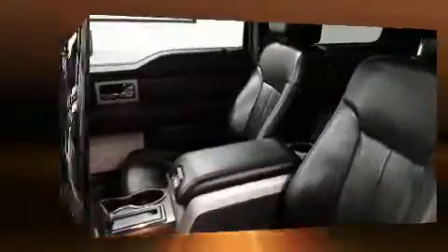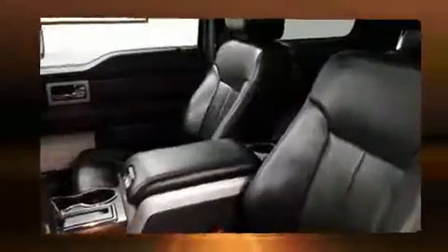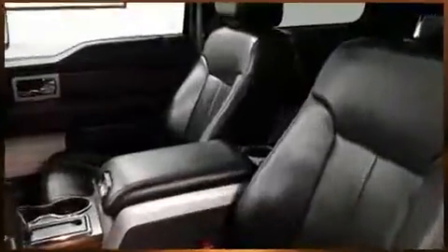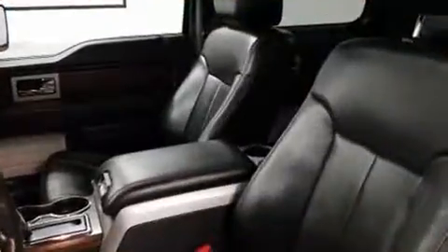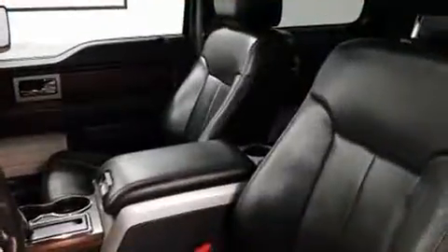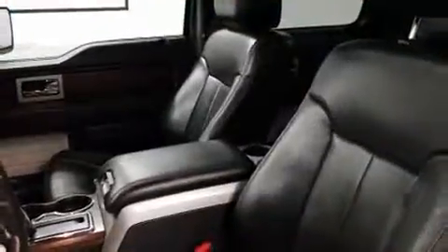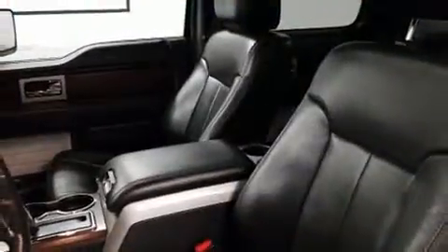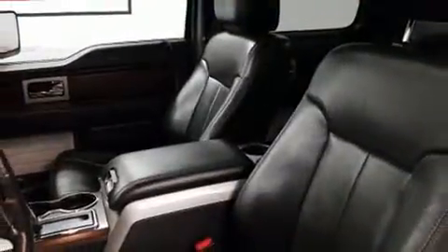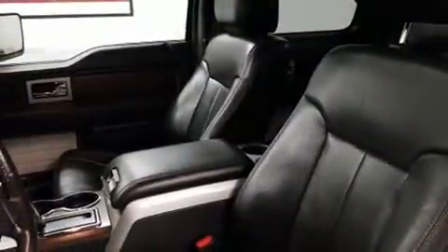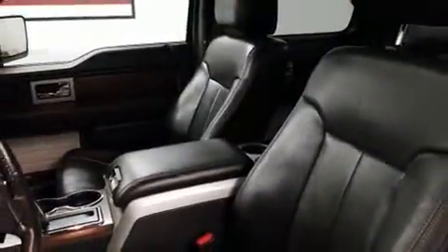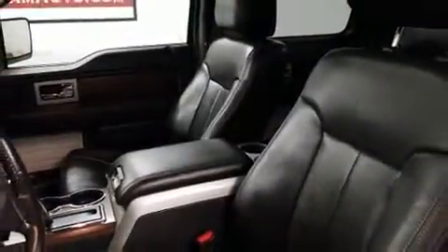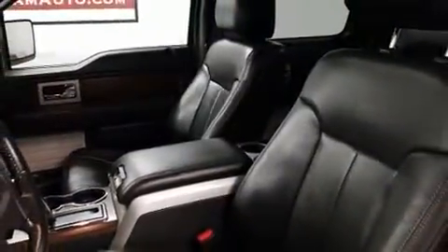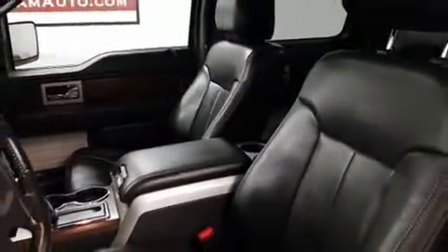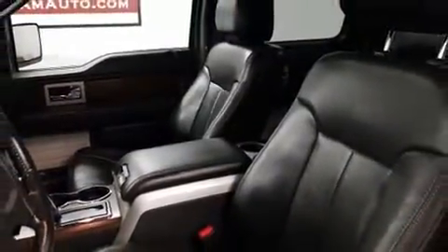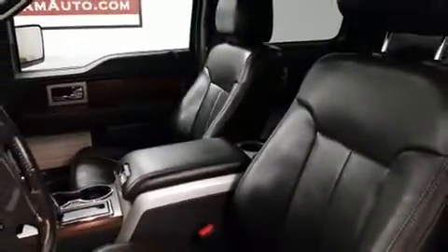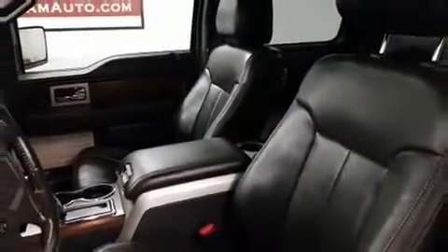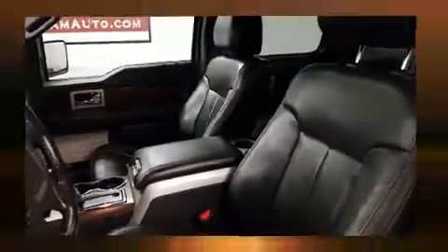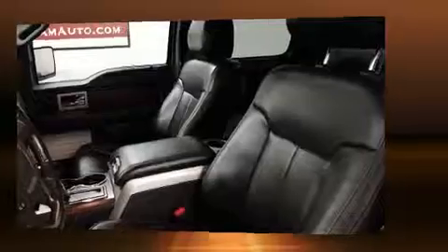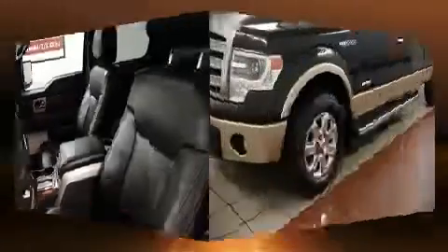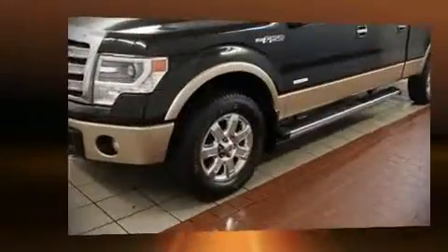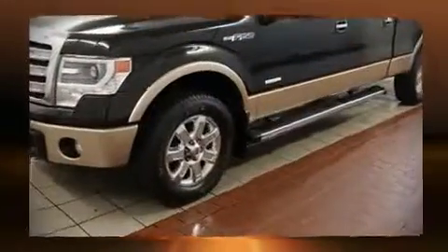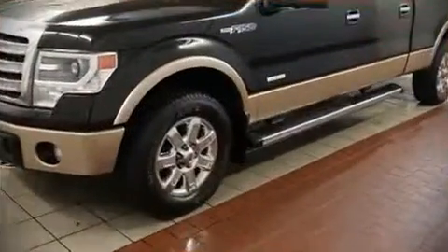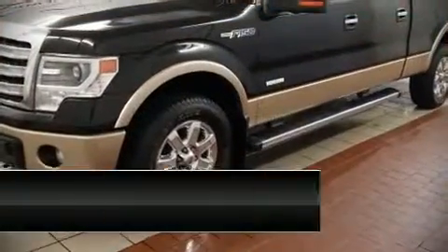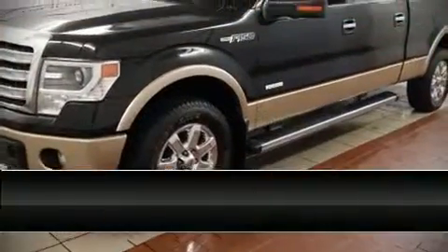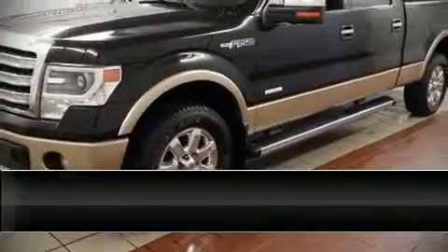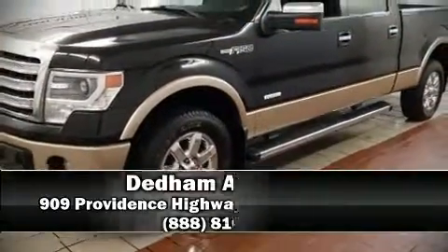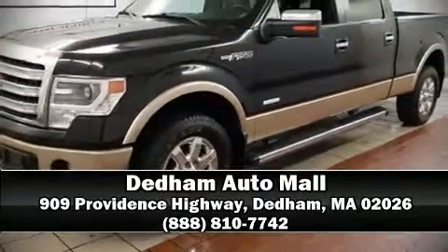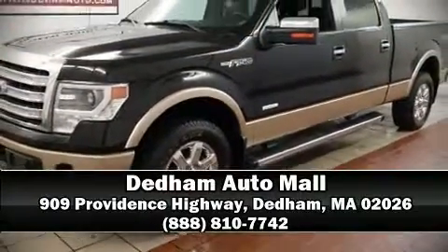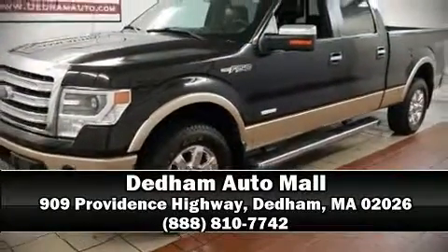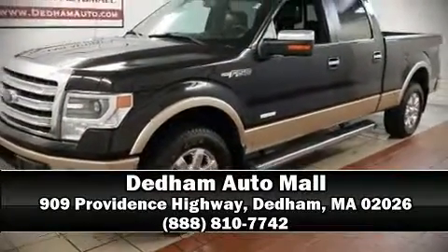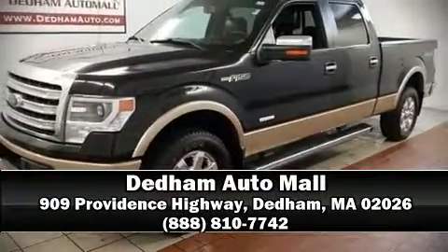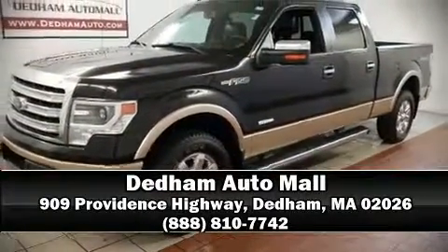A Carfax history report provides you peace of mind by detailing information related to past owners and service records. Please don't hesitate to give us a call.